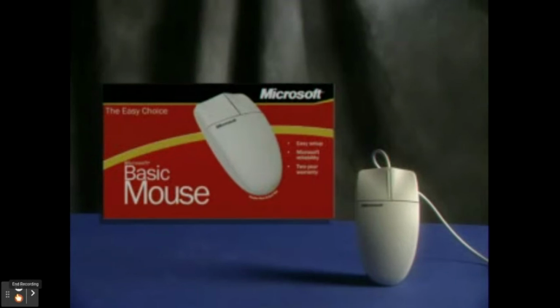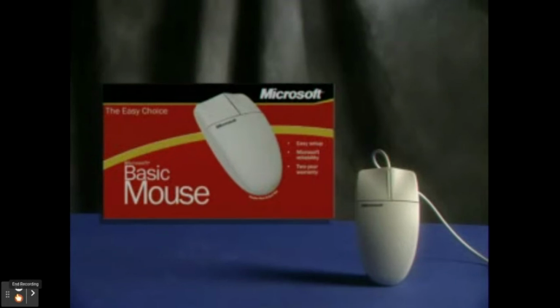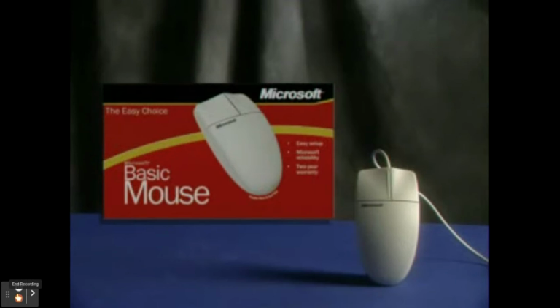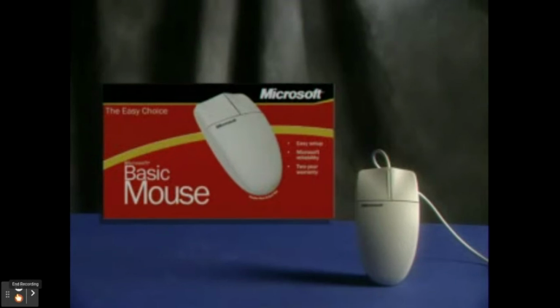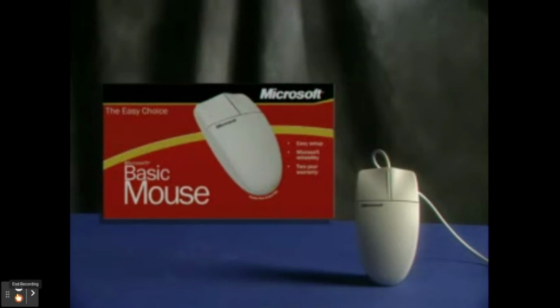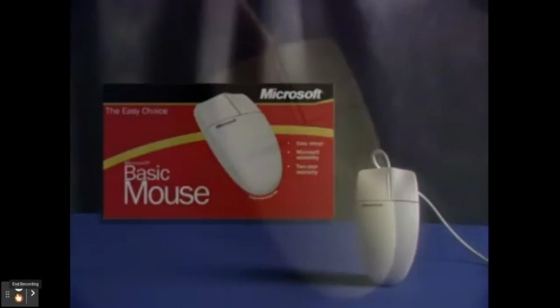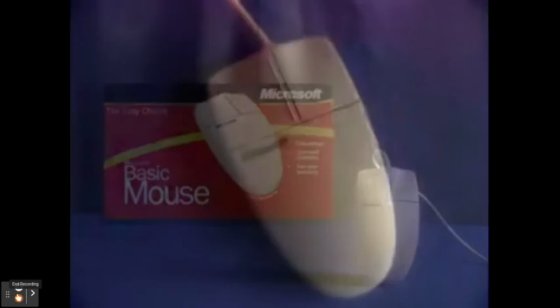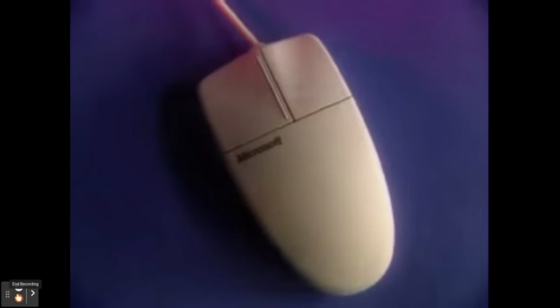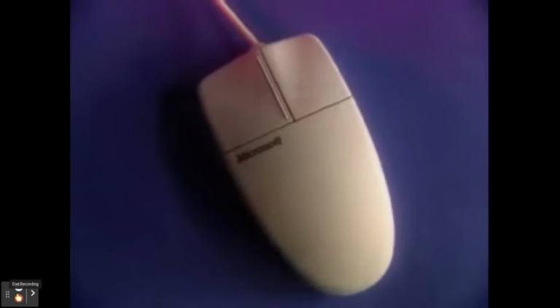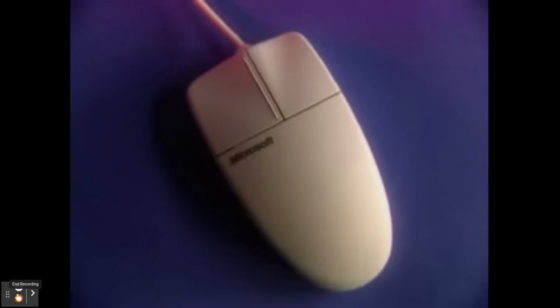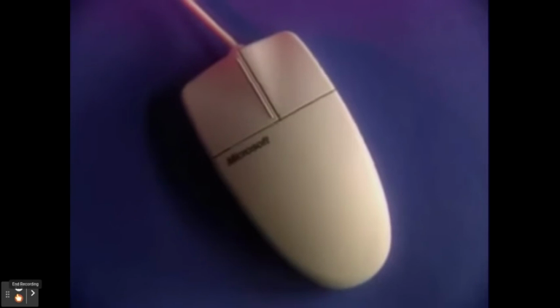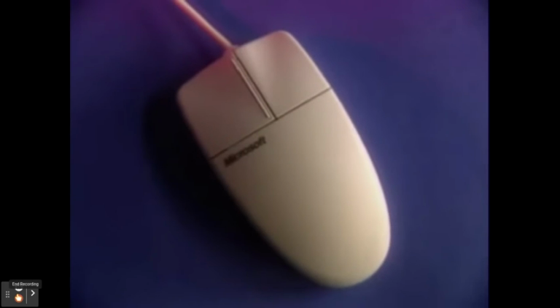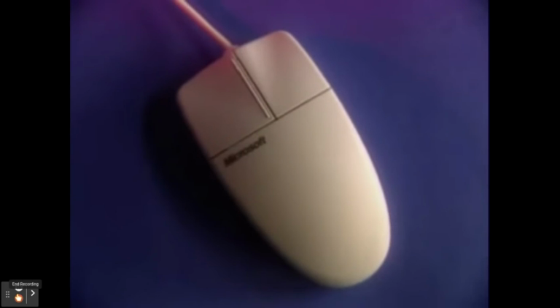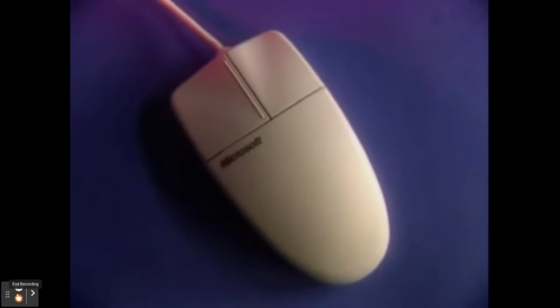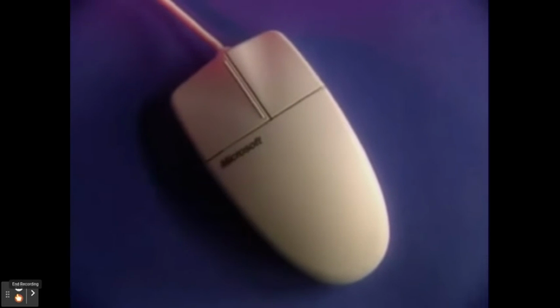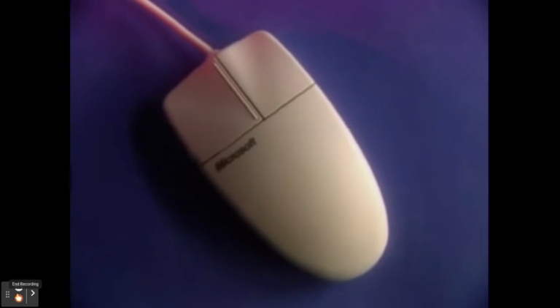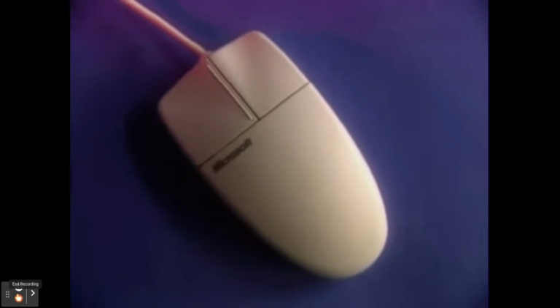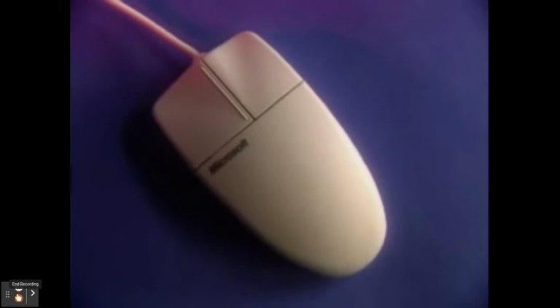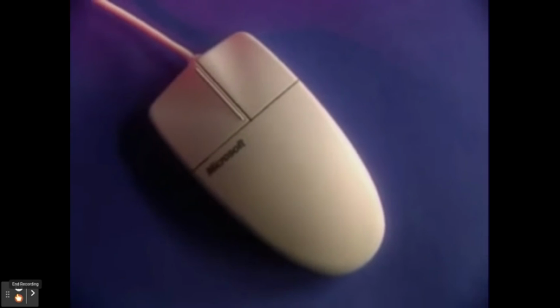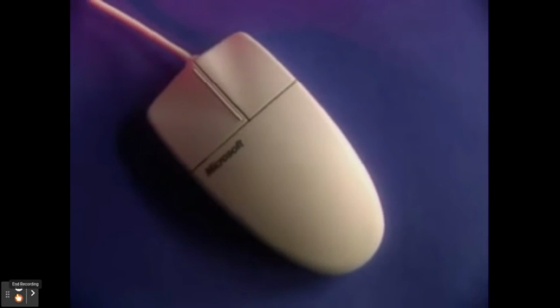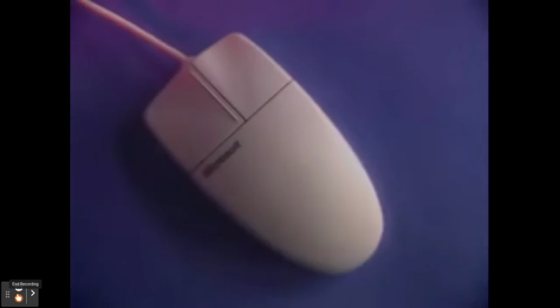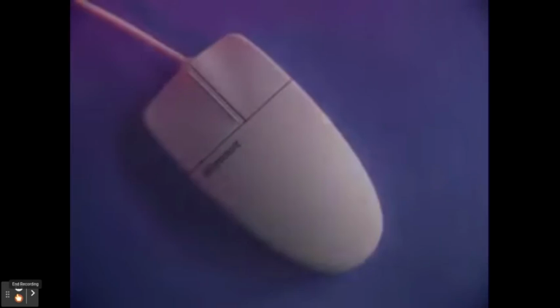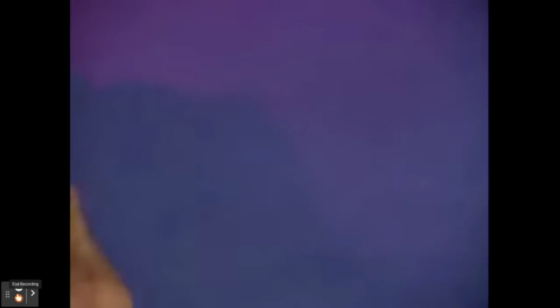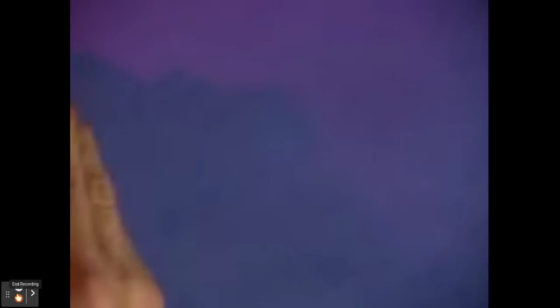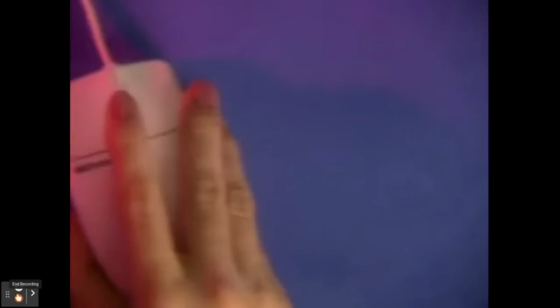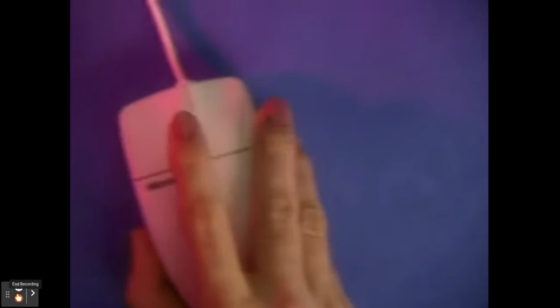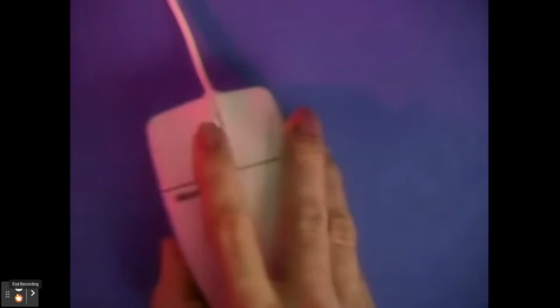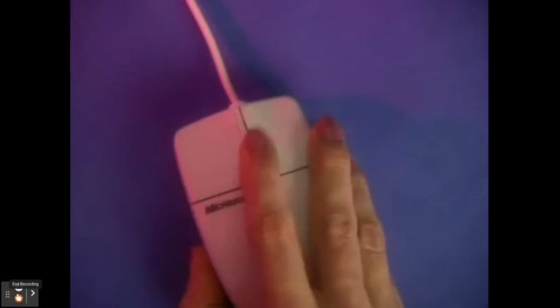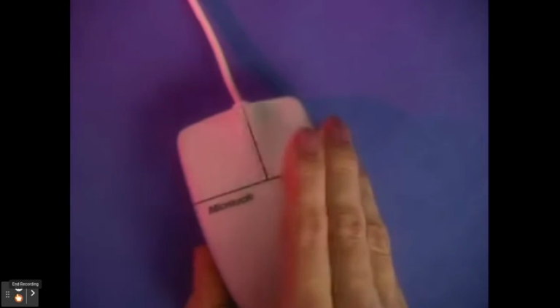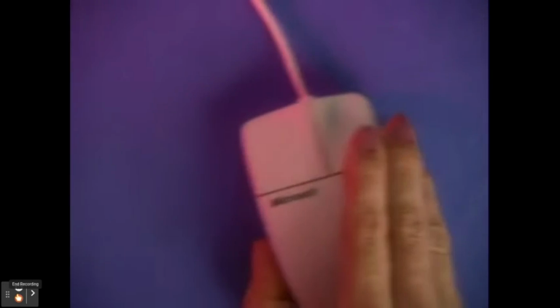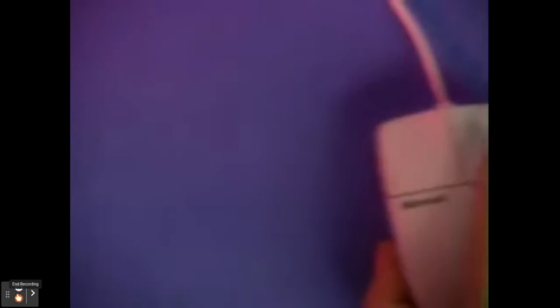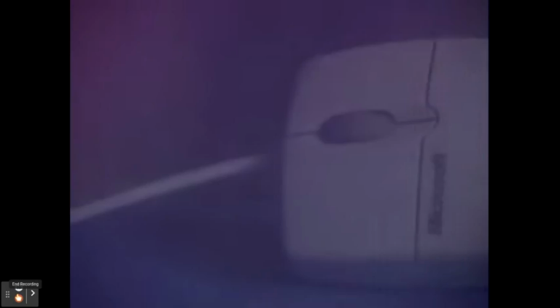The basic mouse is the simple choice. Efficient, economical, your basic mouse is built to last.